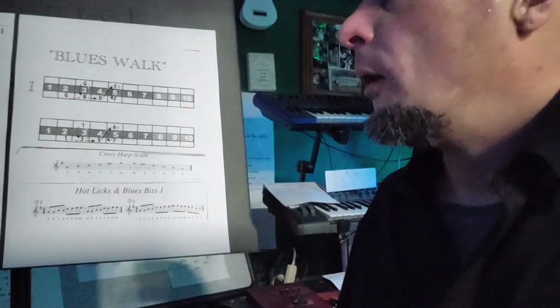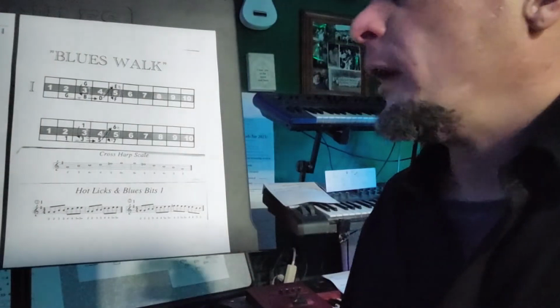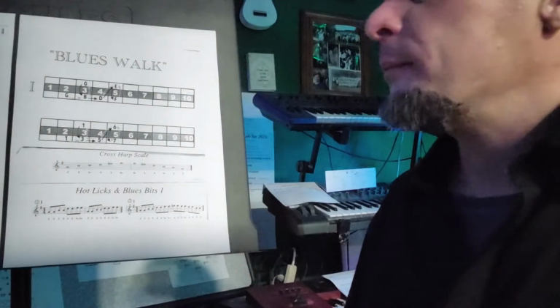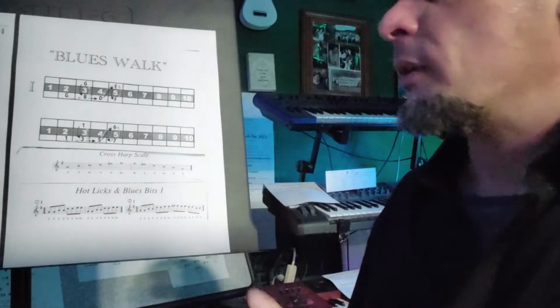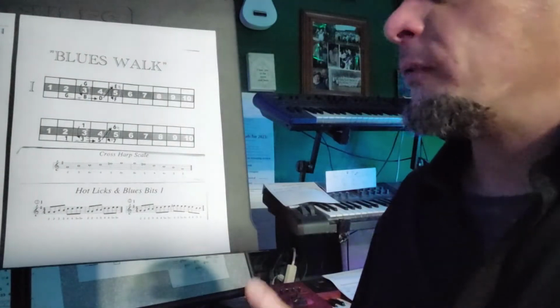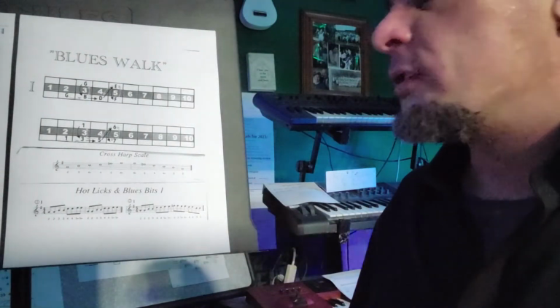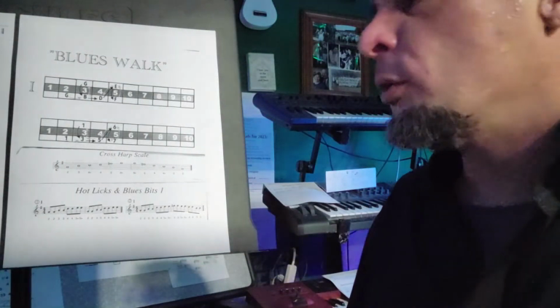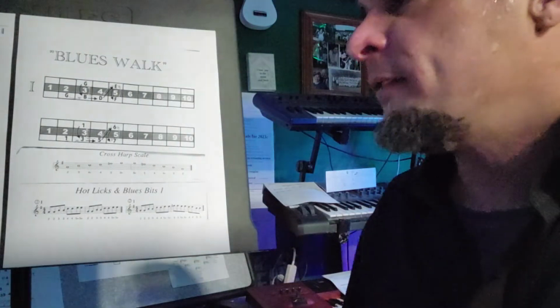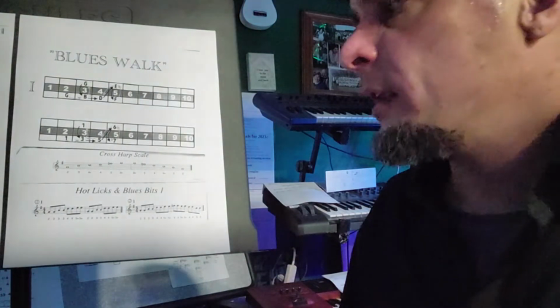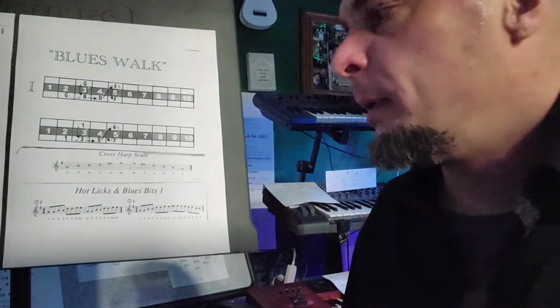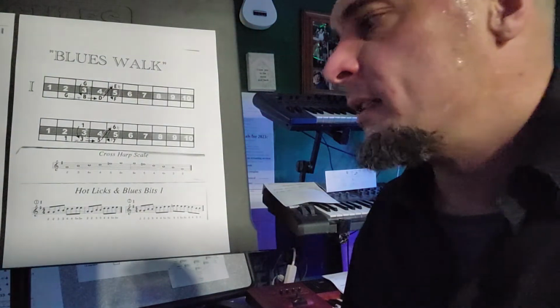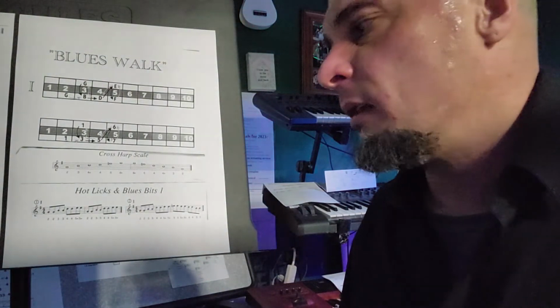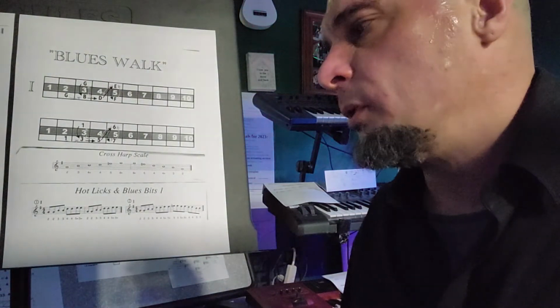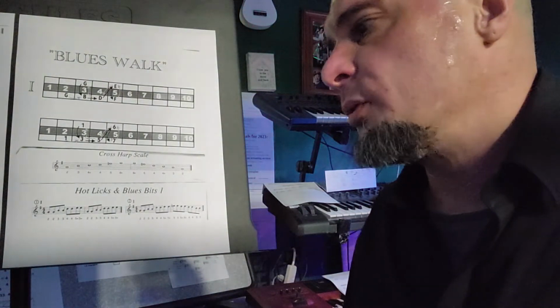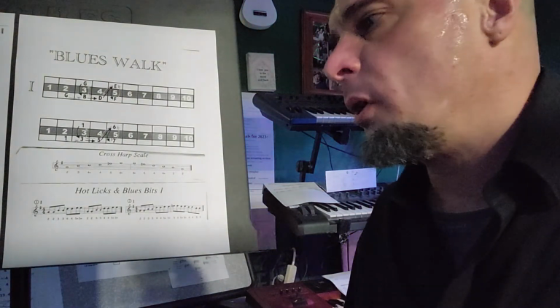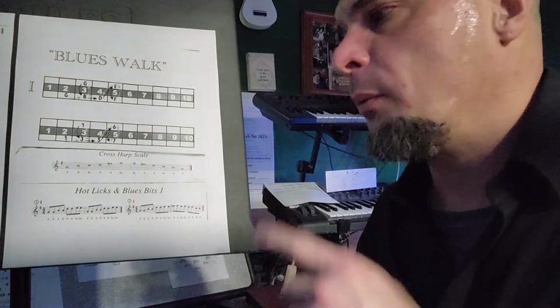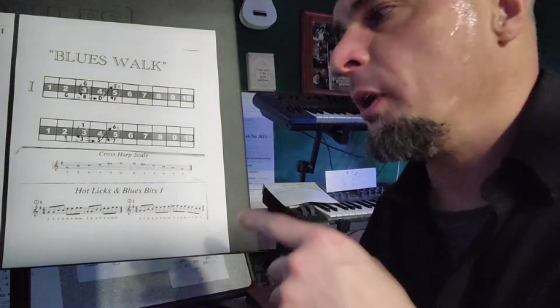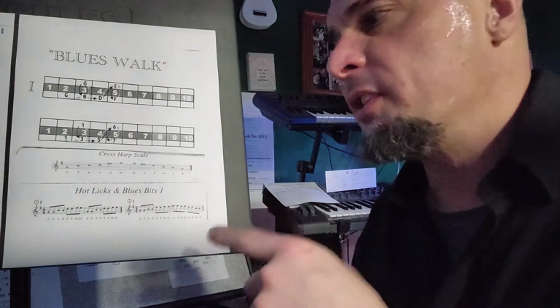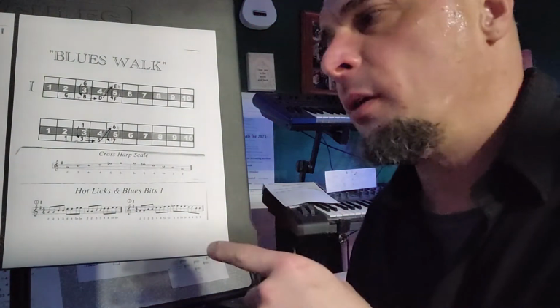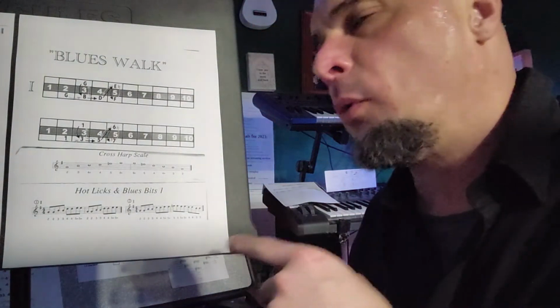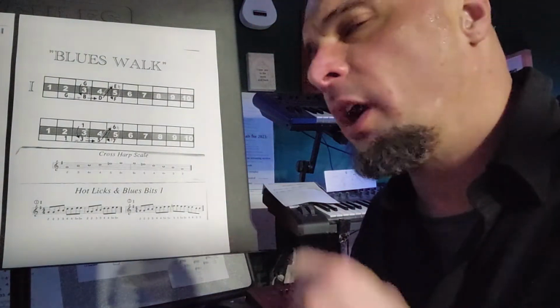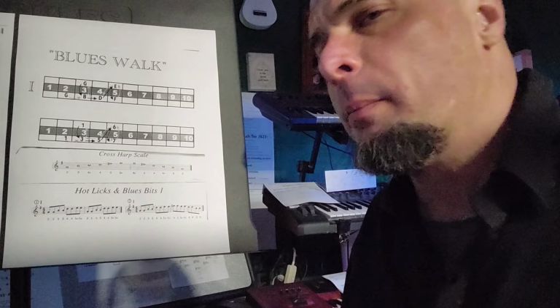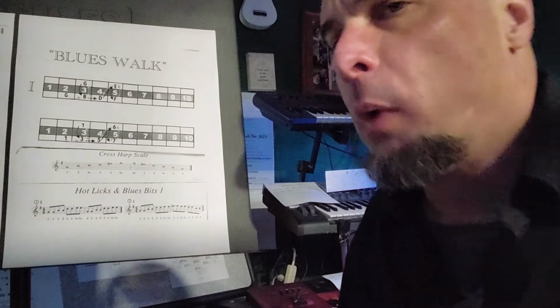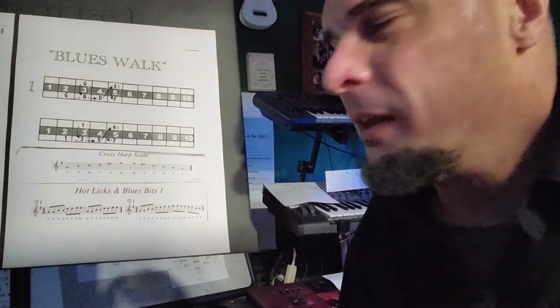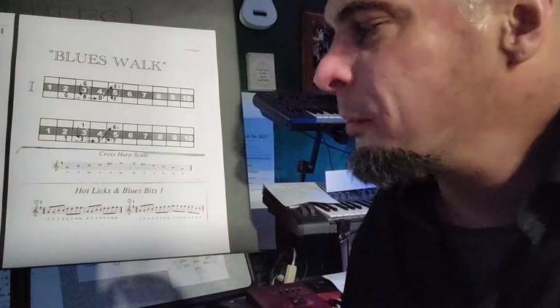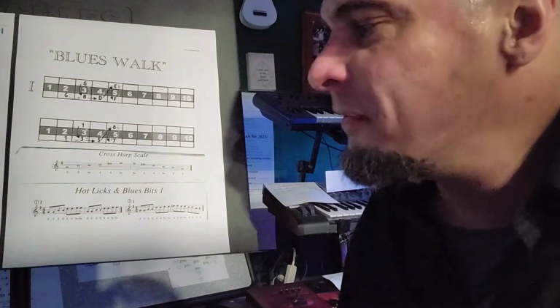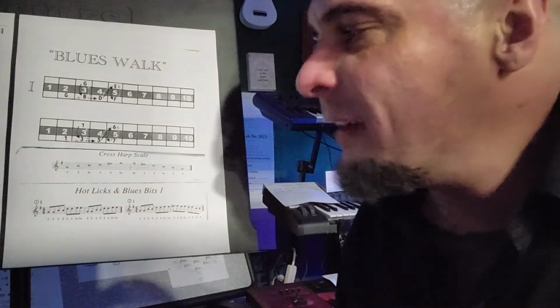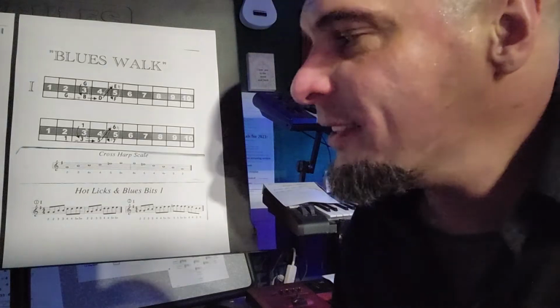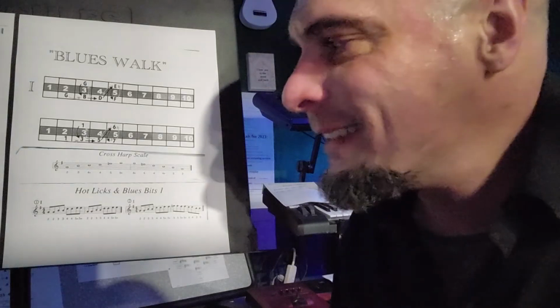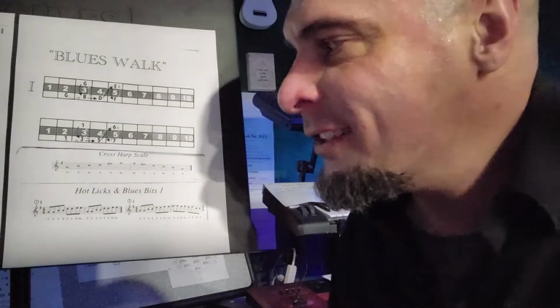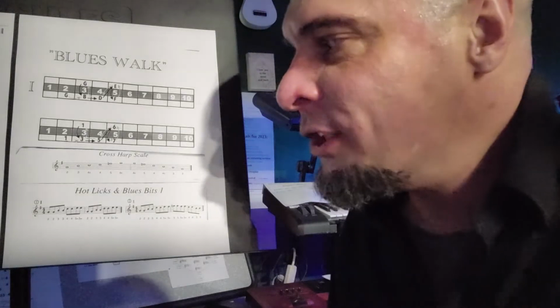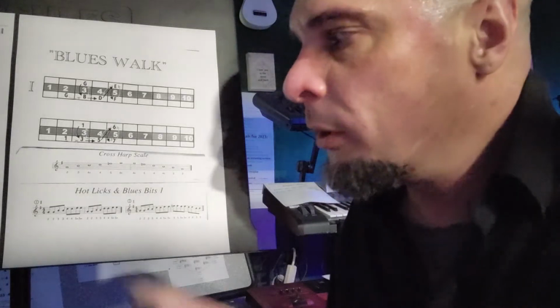We've got two riffs that are based on the blues walk. One is gonna walk up one, three, five, and six in the G chord.